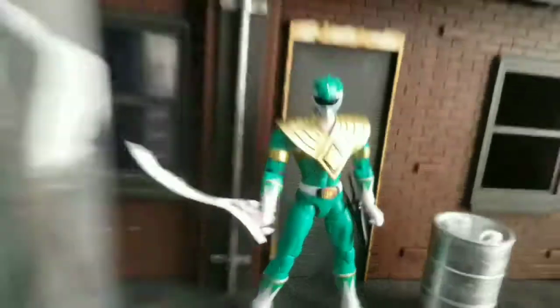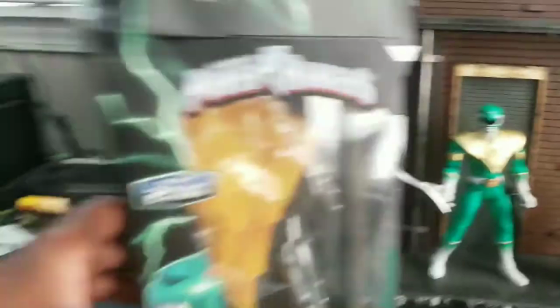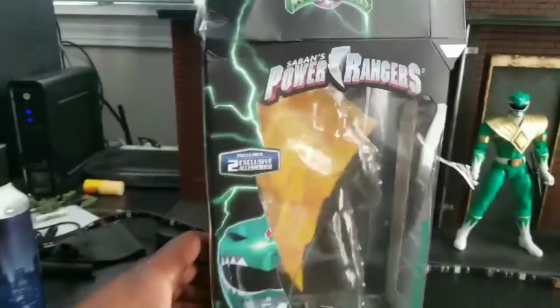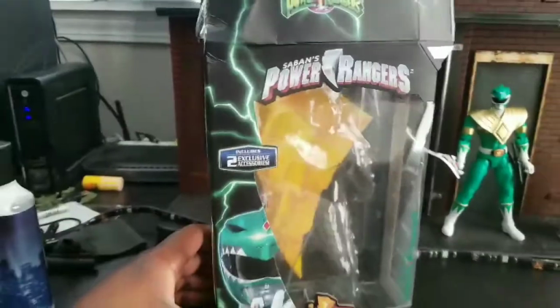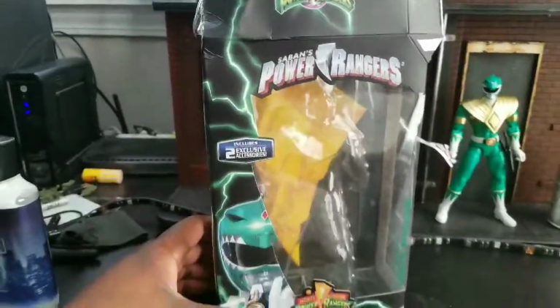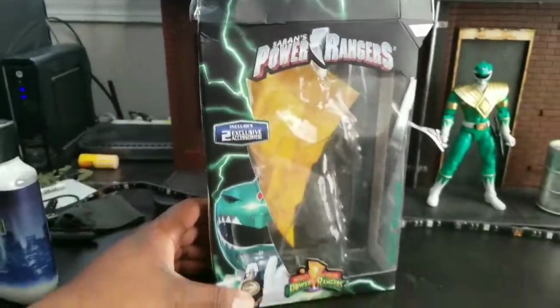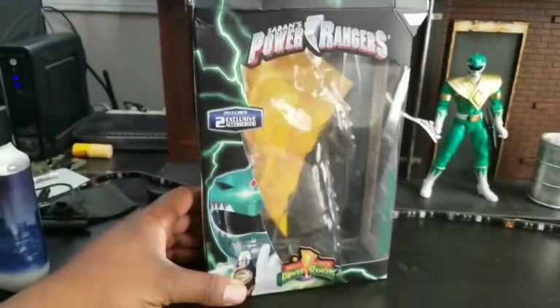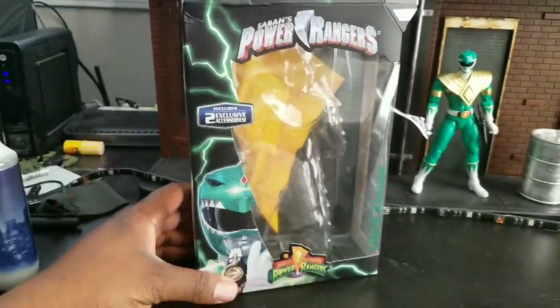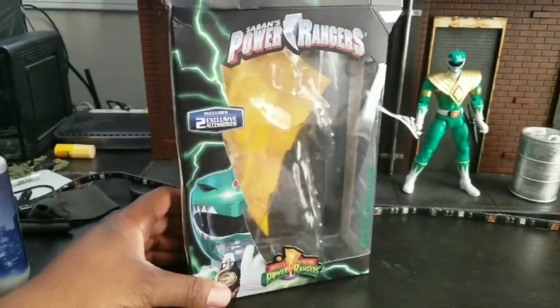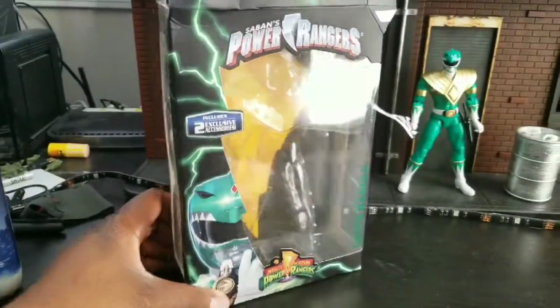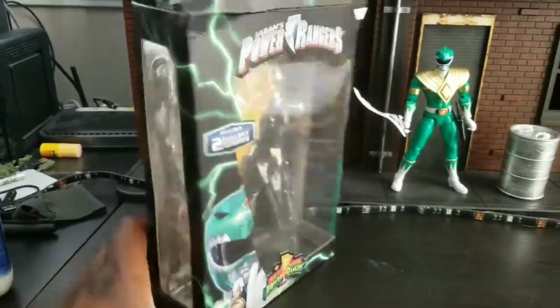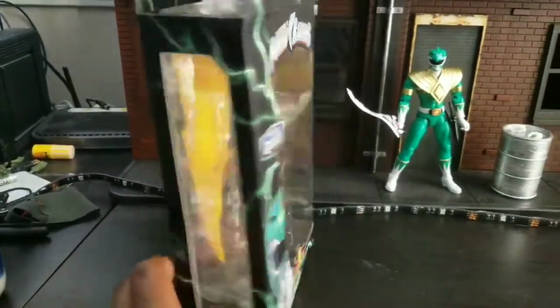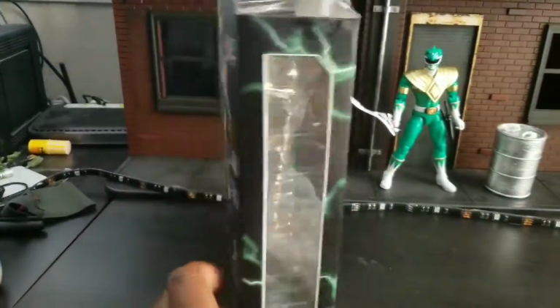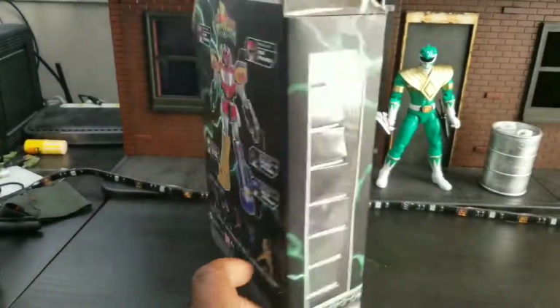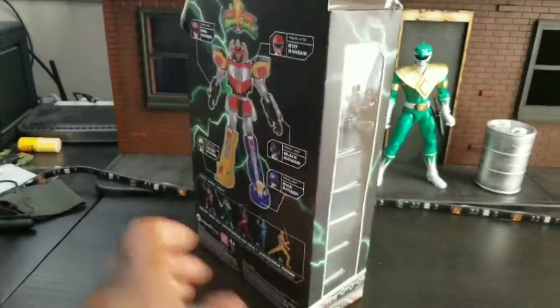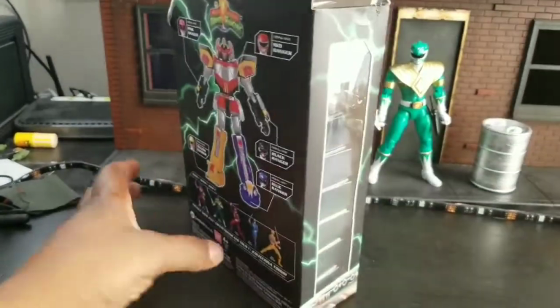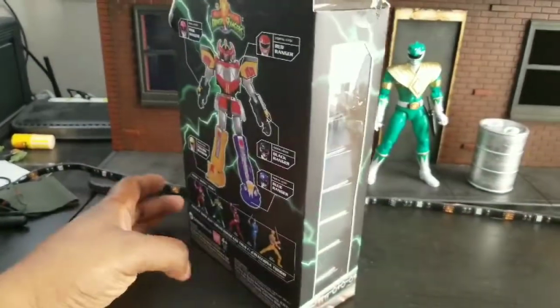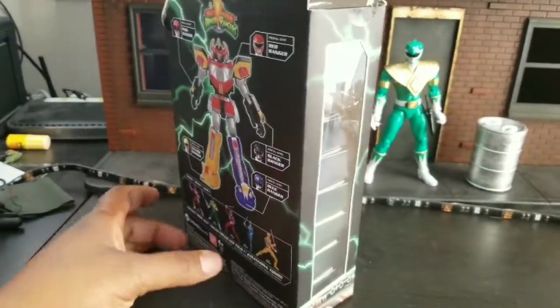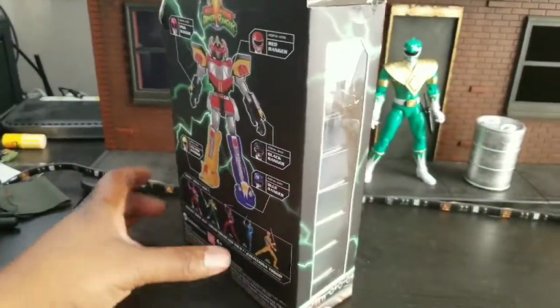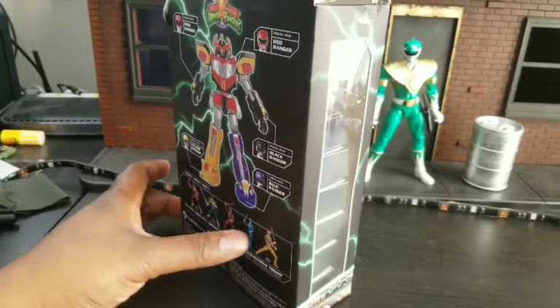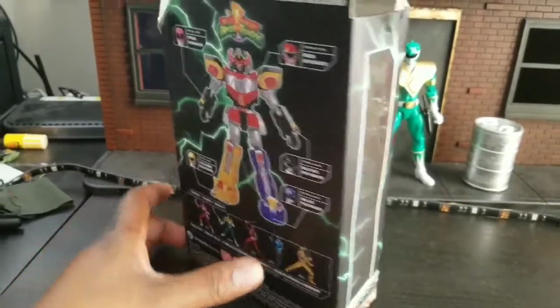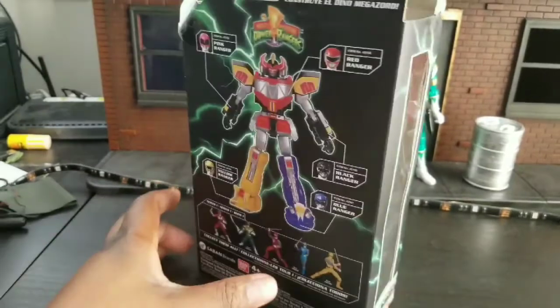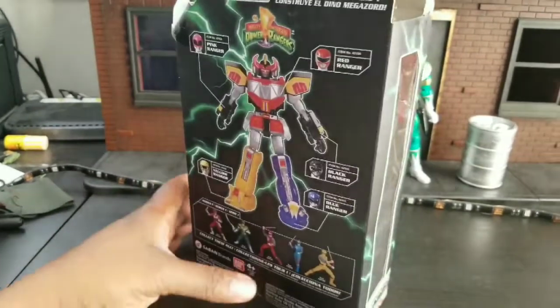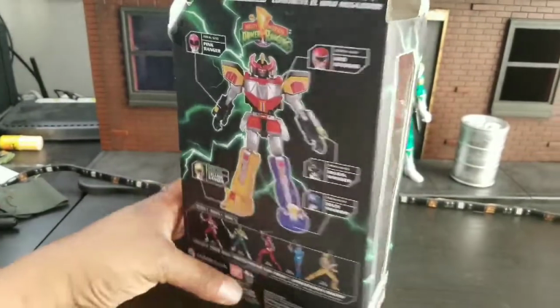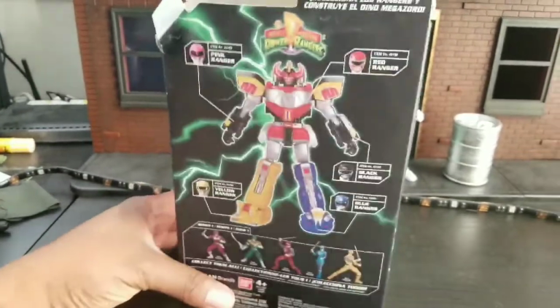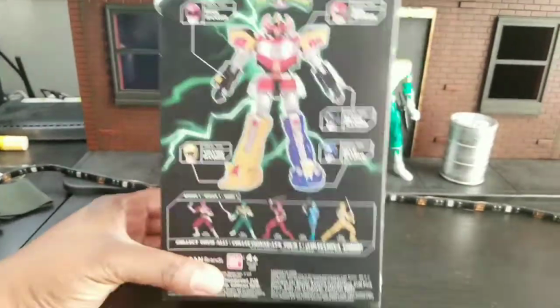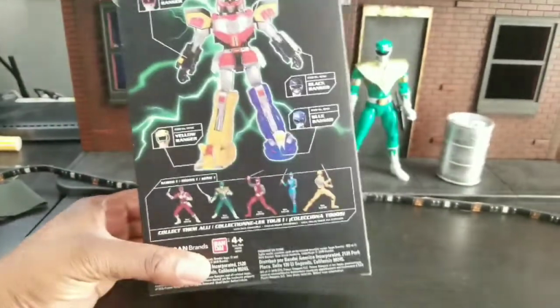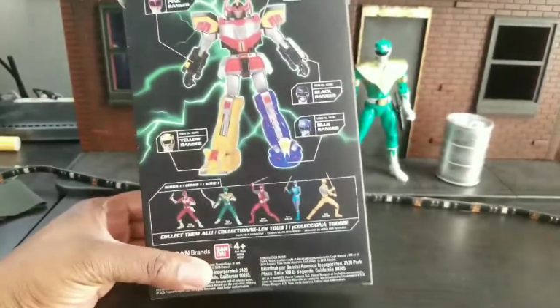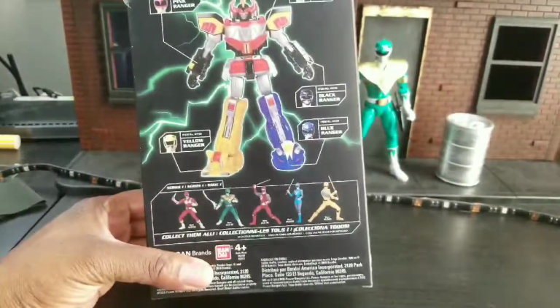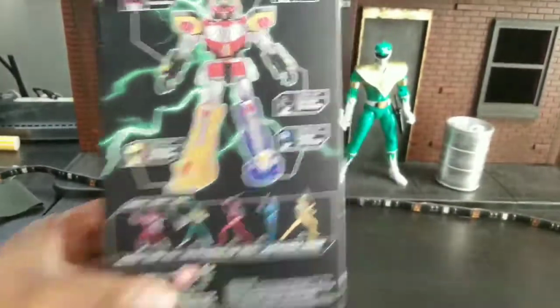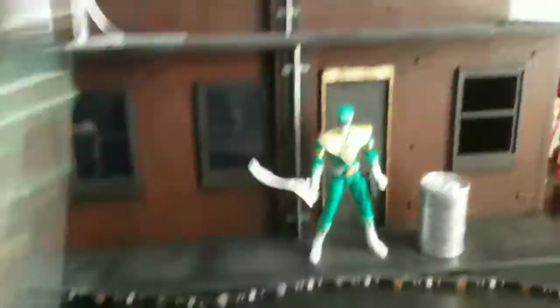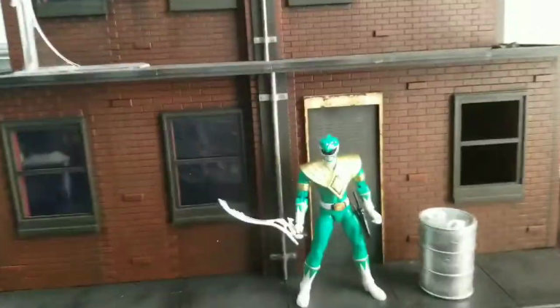Here's the packaging. We never looked at the packaging, but I never buy these, so we'll look at the packaging. There they are. We're done.